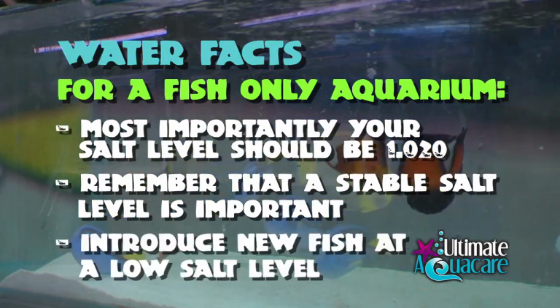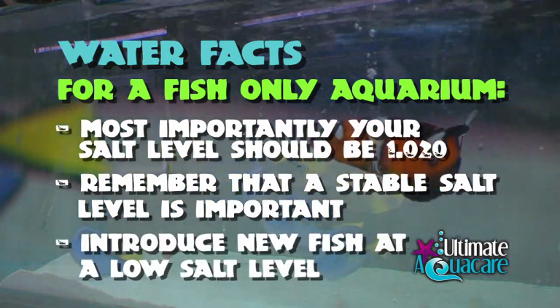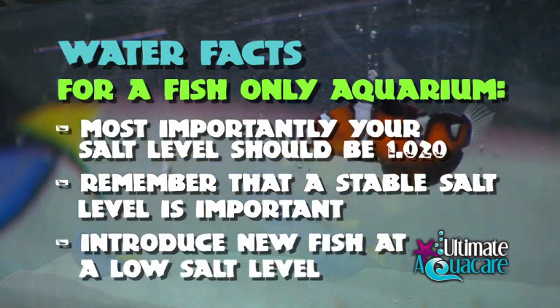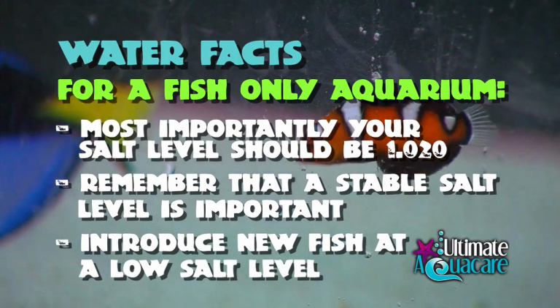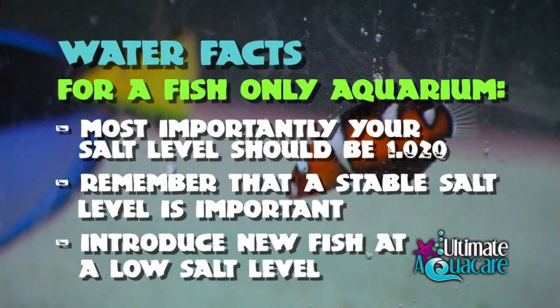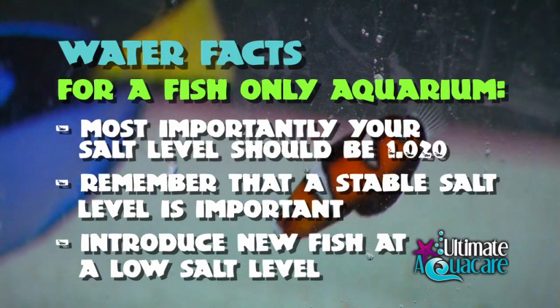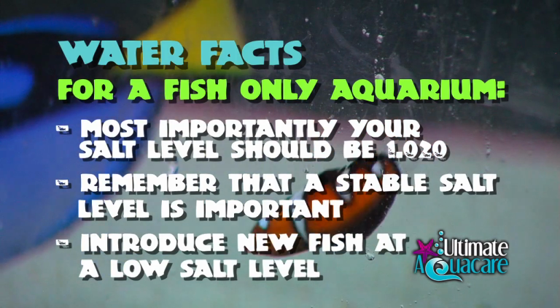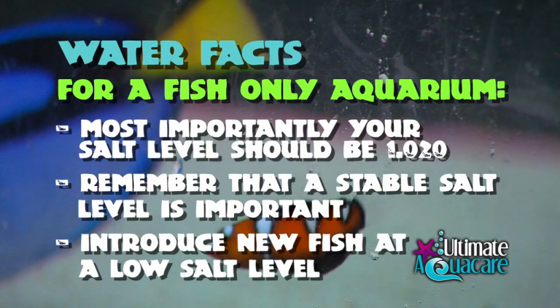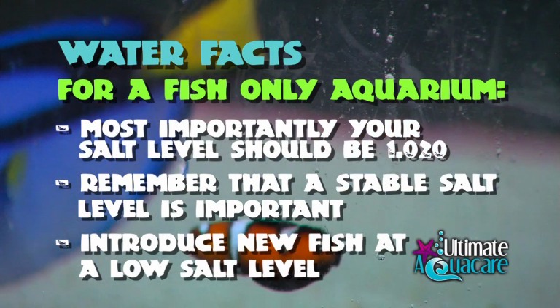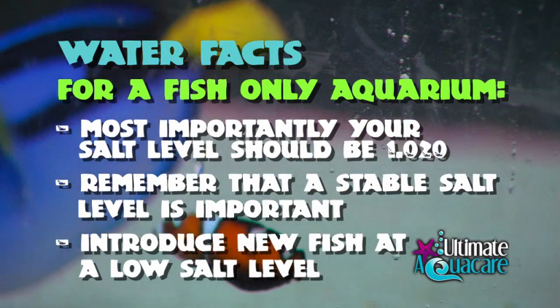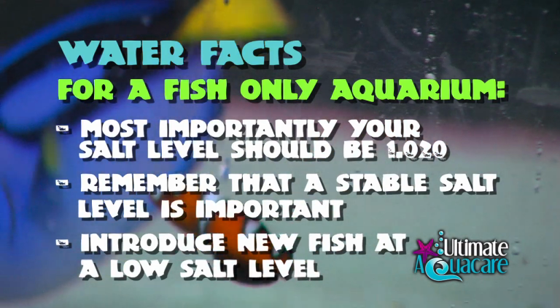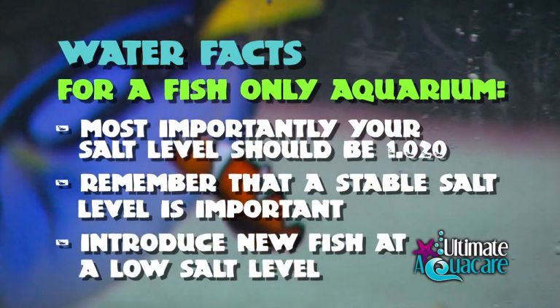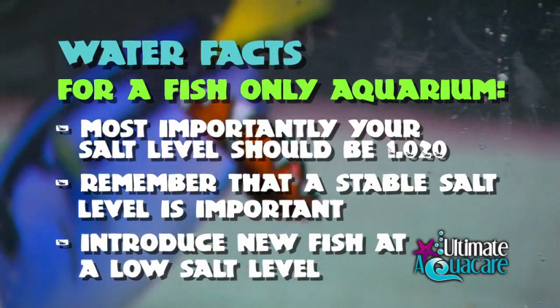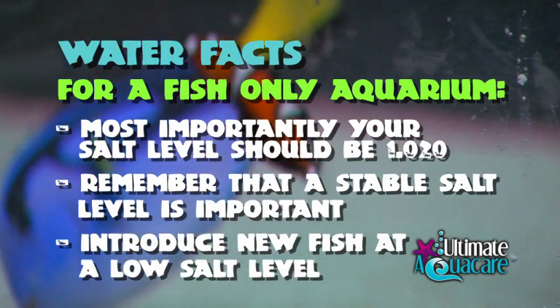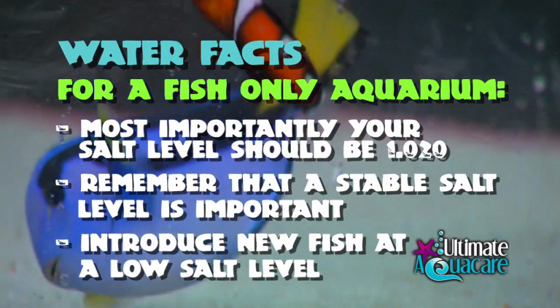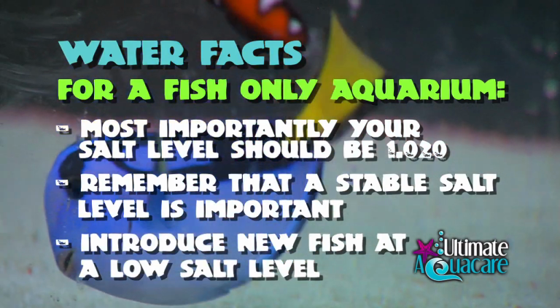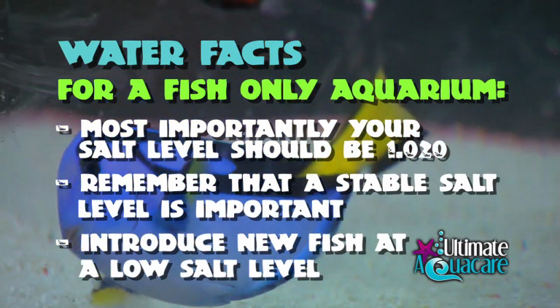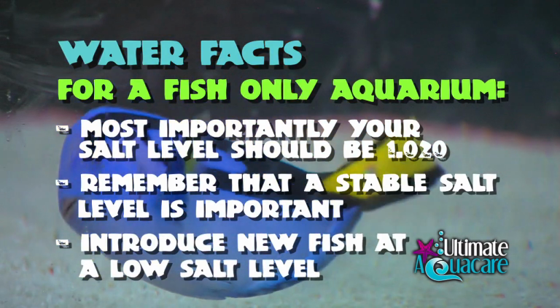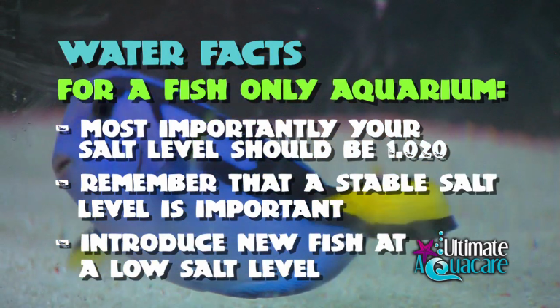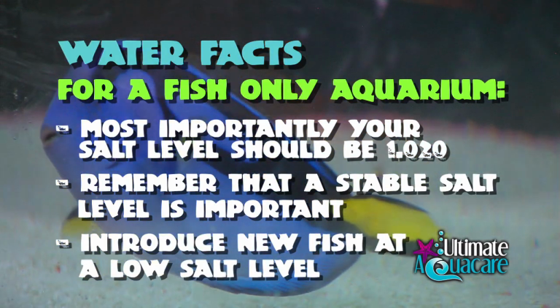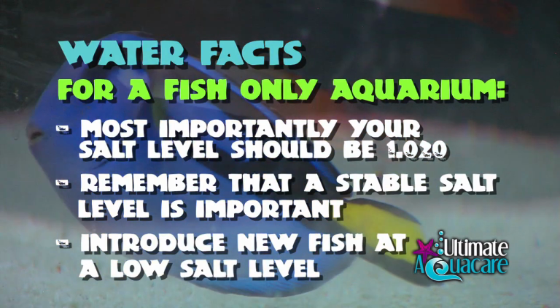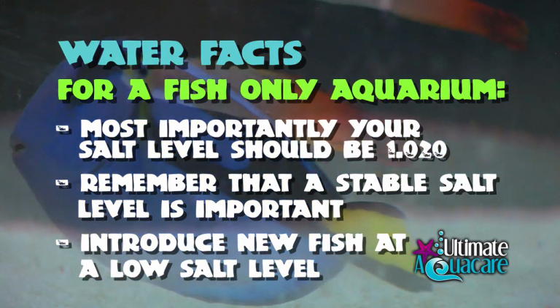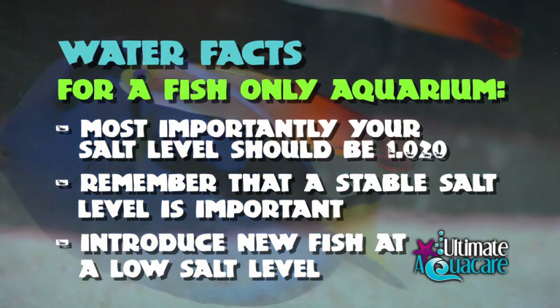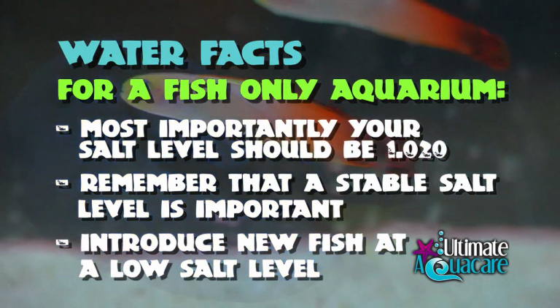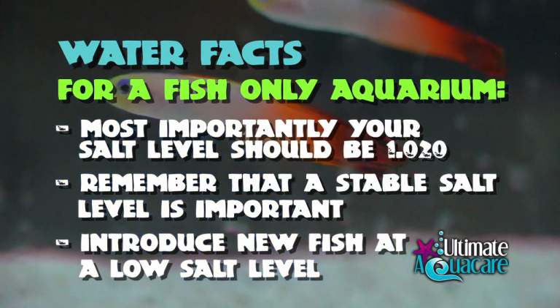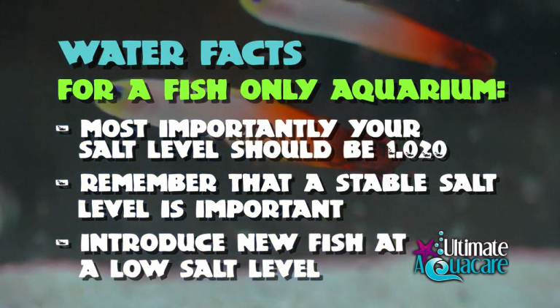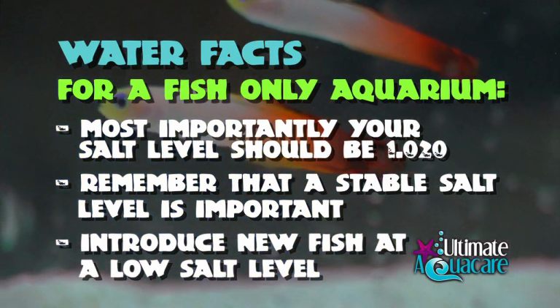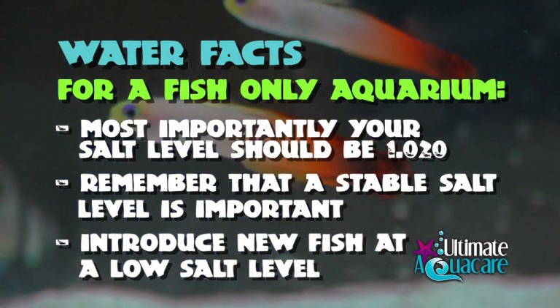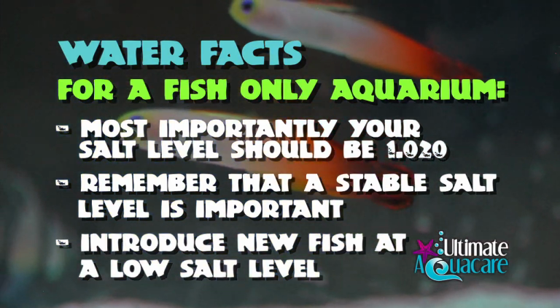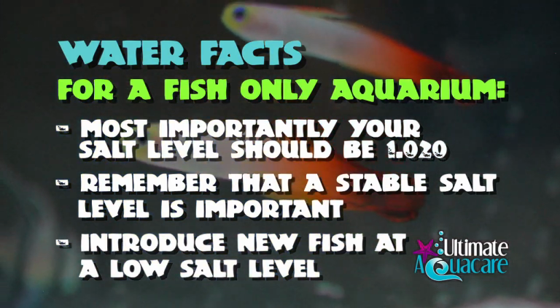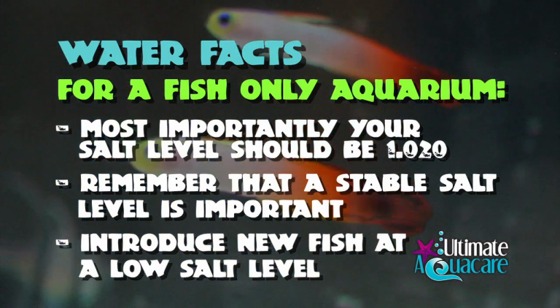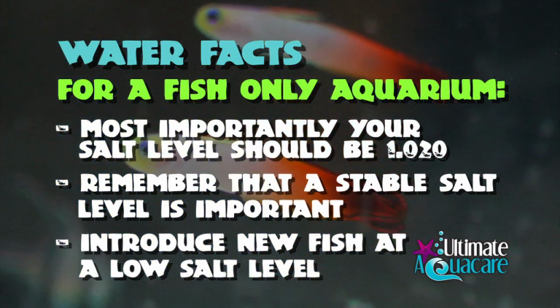When you're getting new fish, it's better to introduce fish at a low salt level which can then be raised over time.